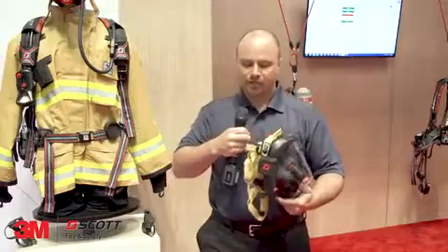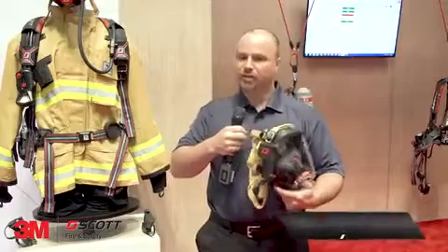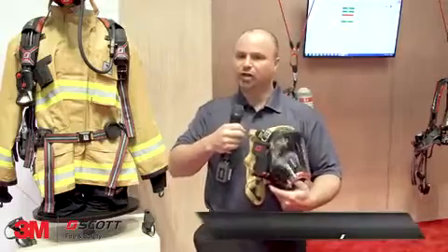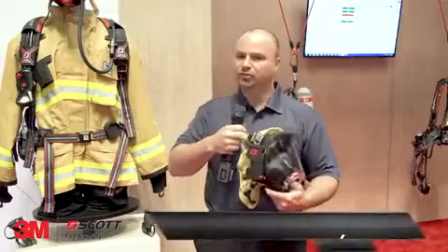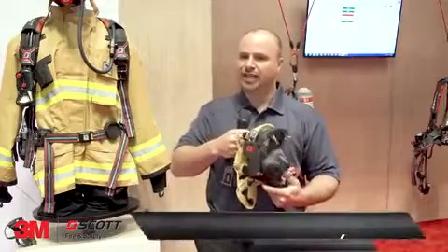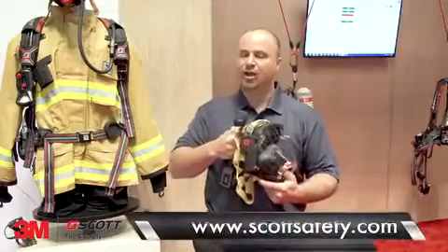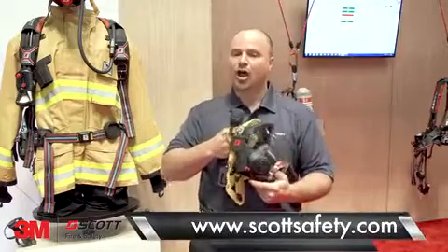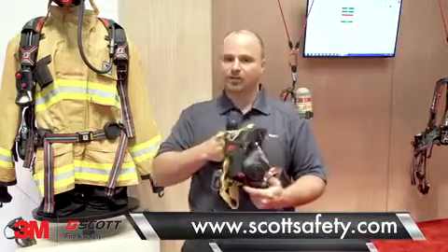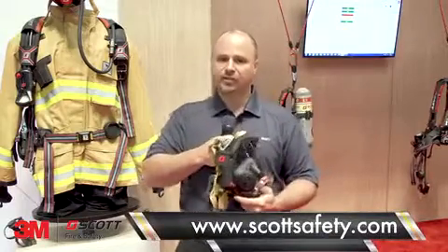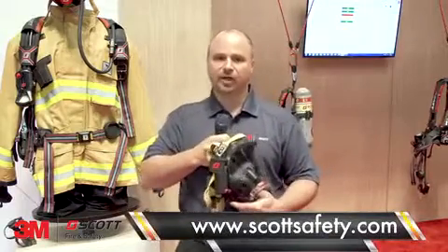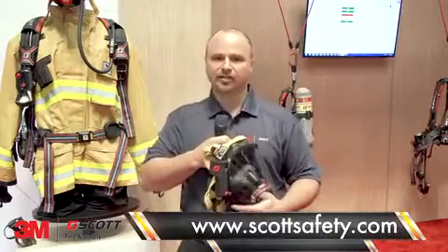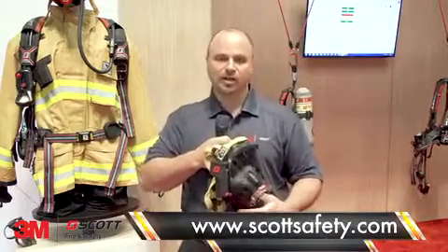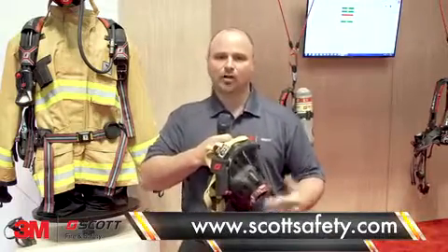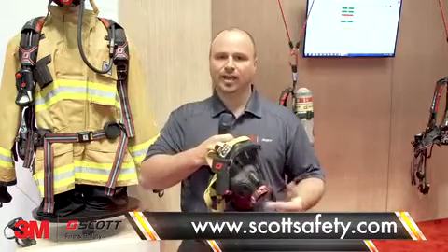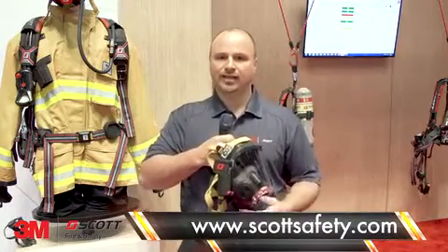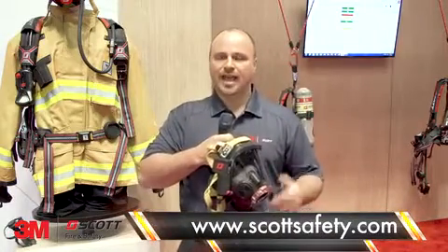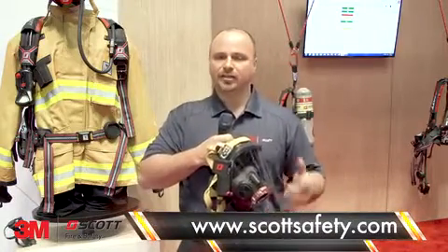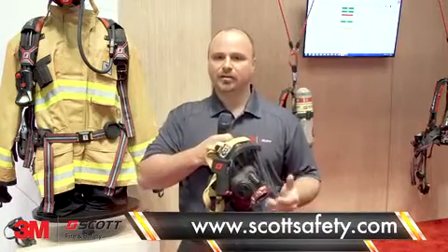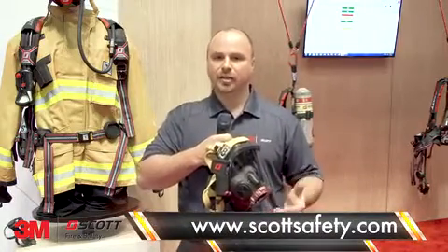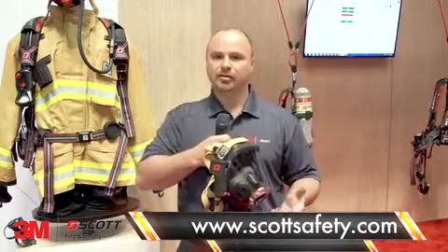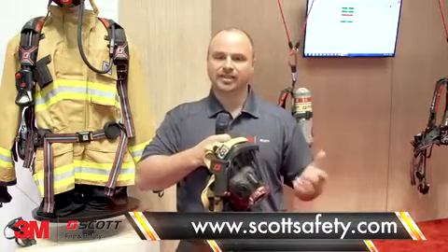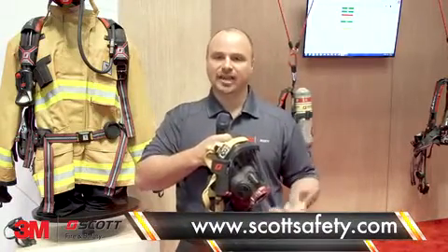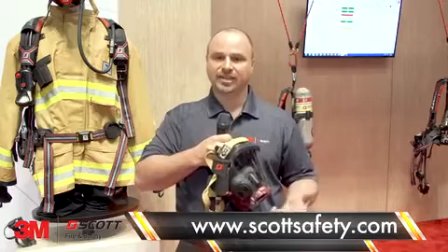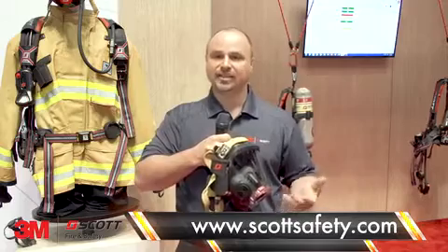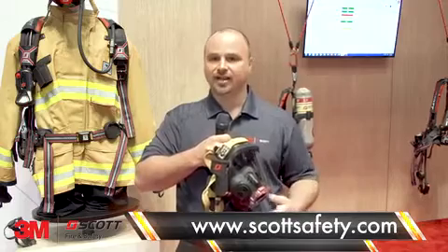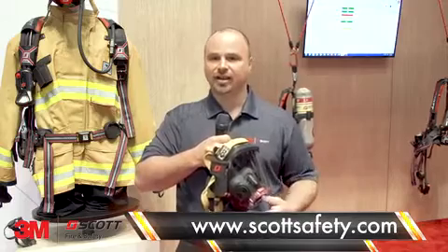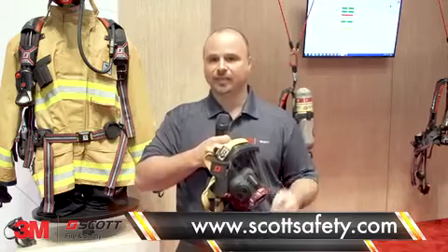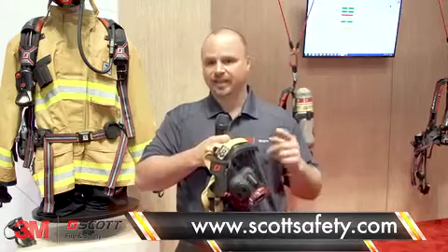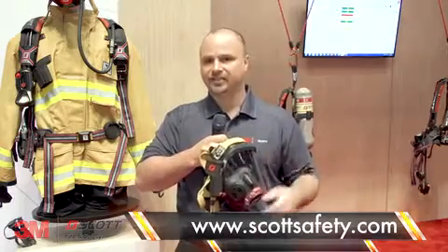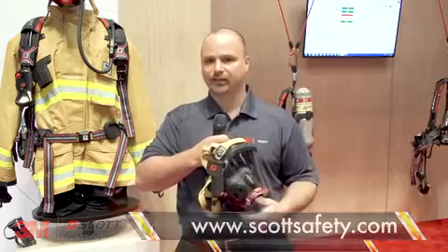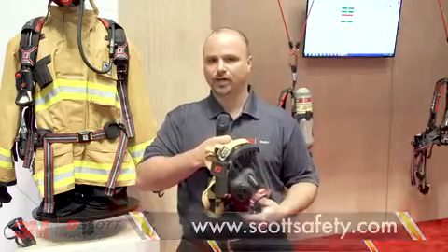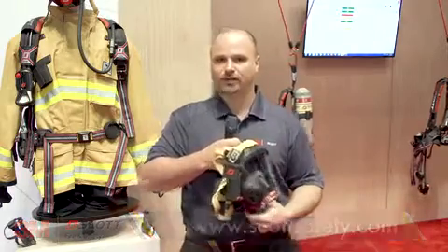You can also check out all of these products online at www.scottsafety.com. Thanks and have a great day. We'll see you next time.